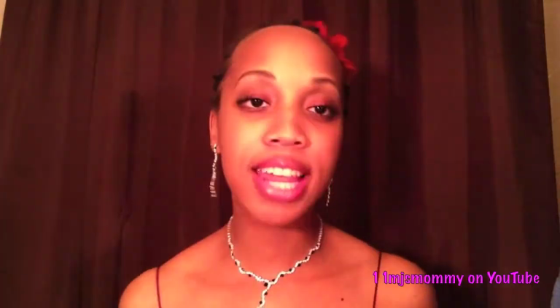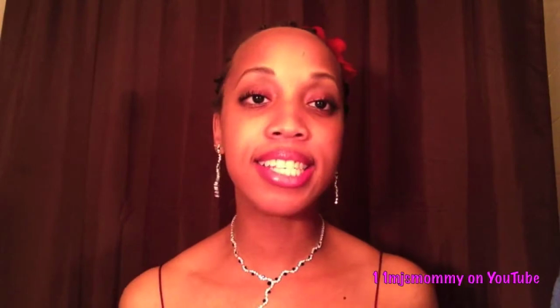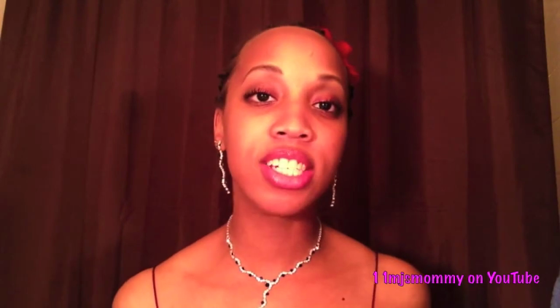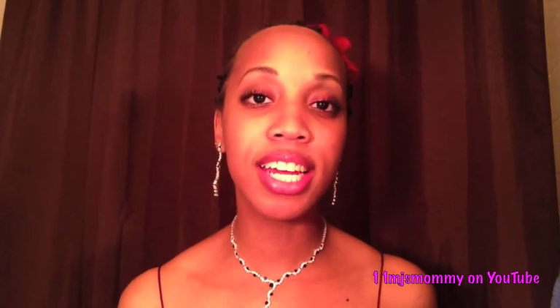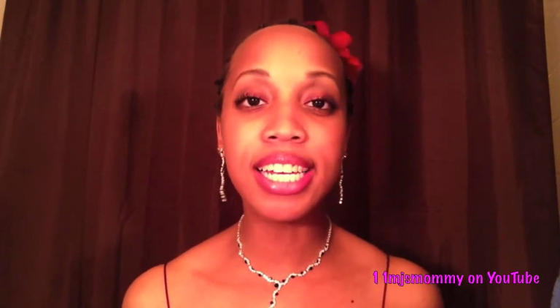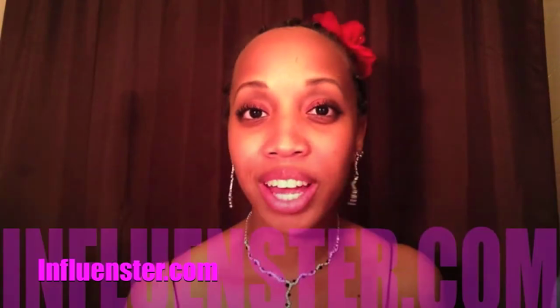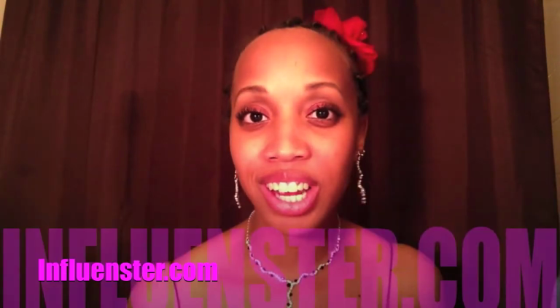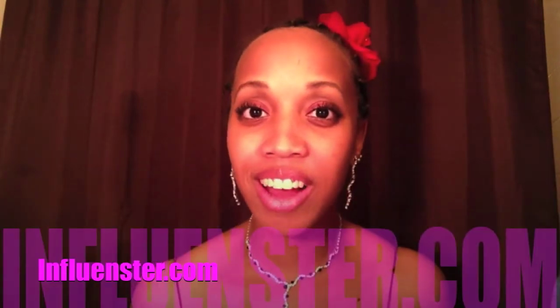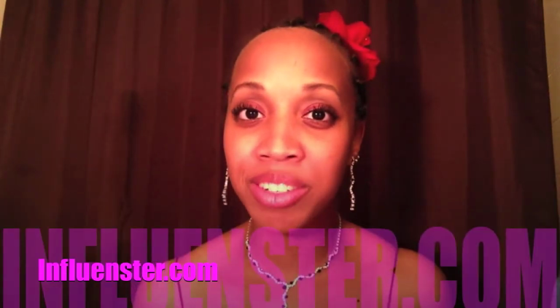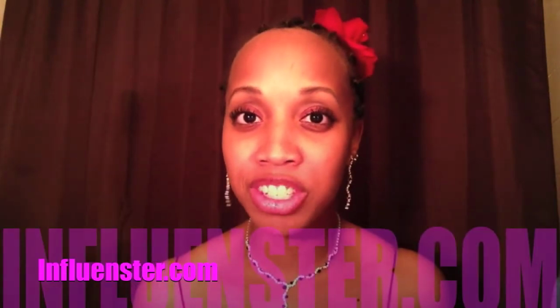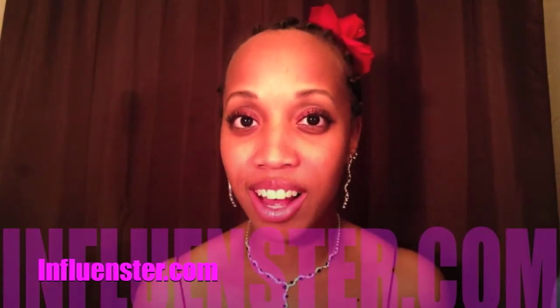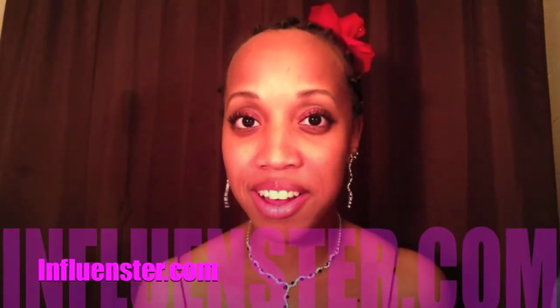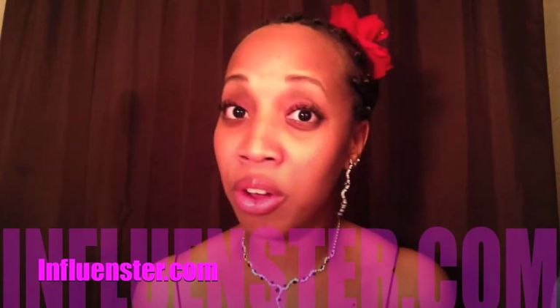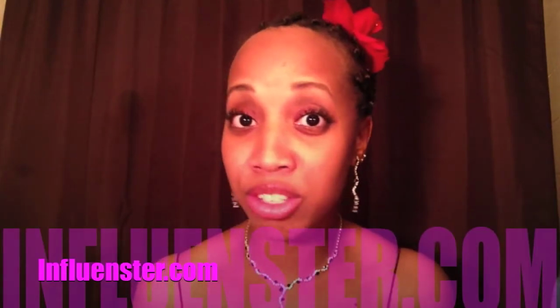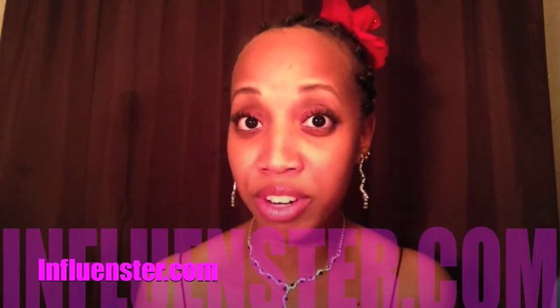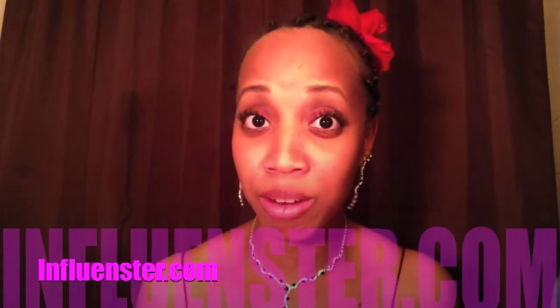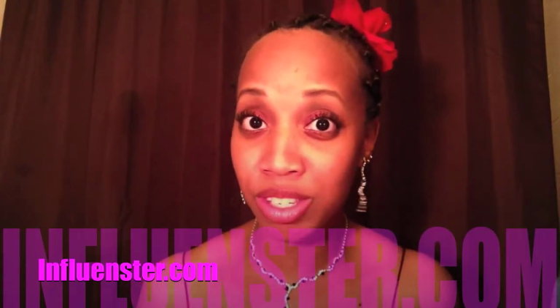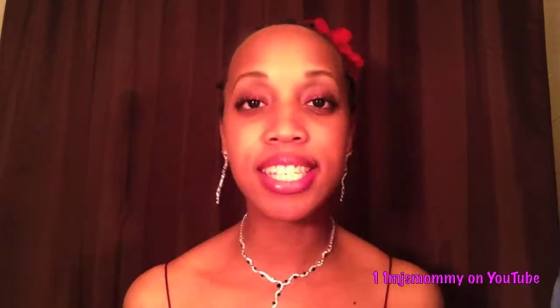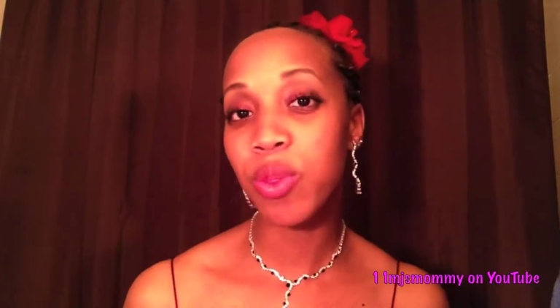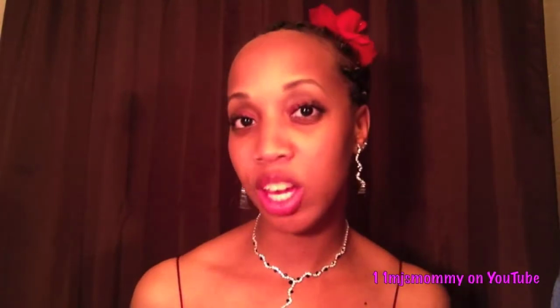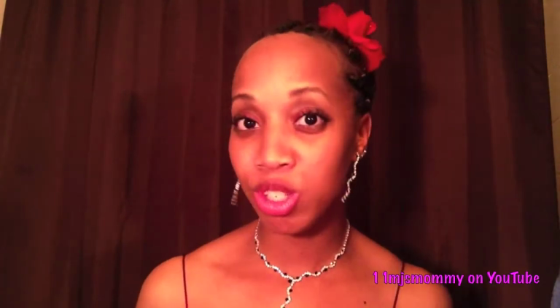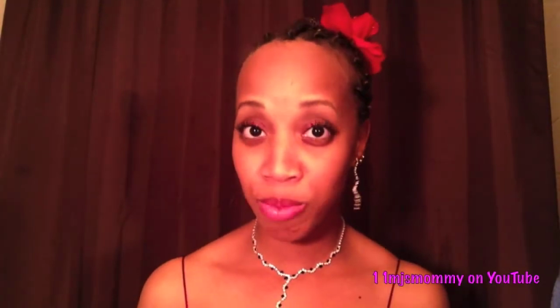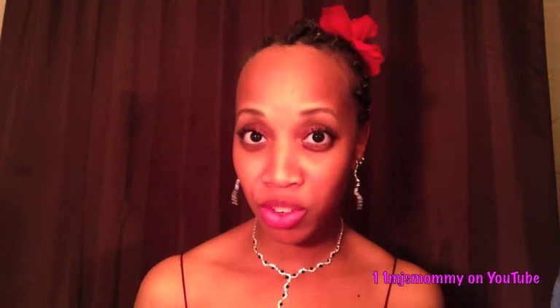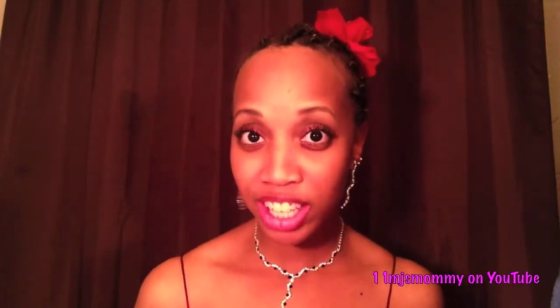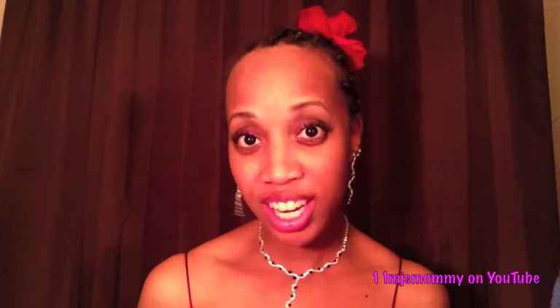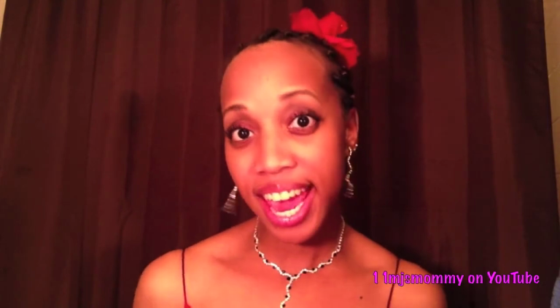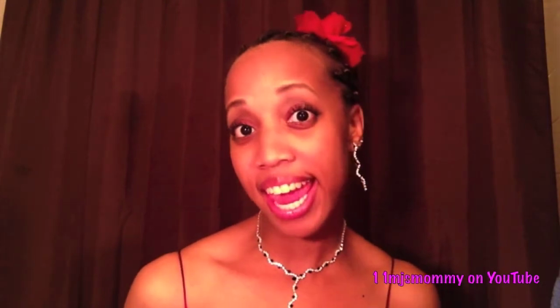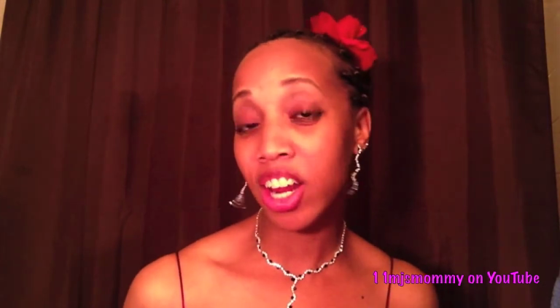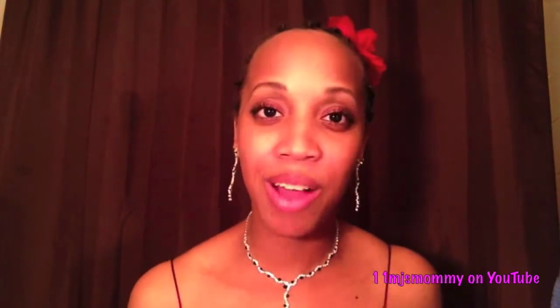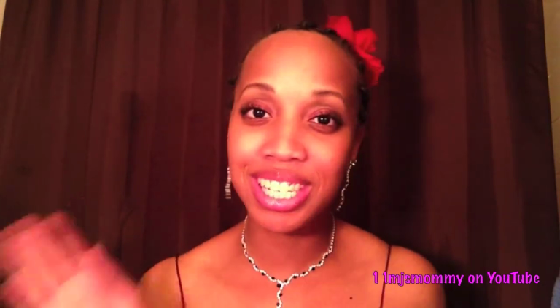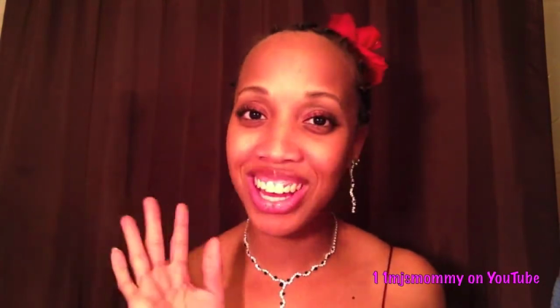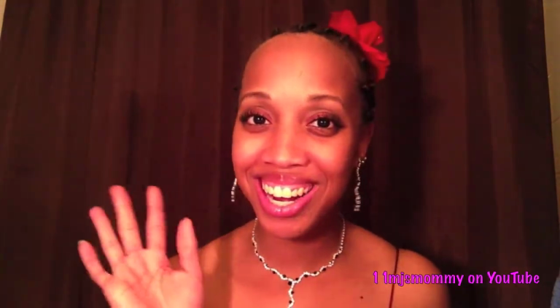That's it, chickadees! Go ahead and check it out at Influenster.com and go get your free items too. Thank you so much for watching, and I will see y'all later!